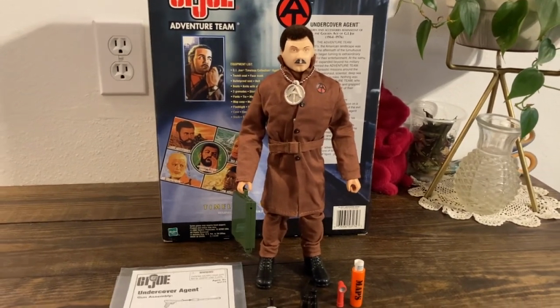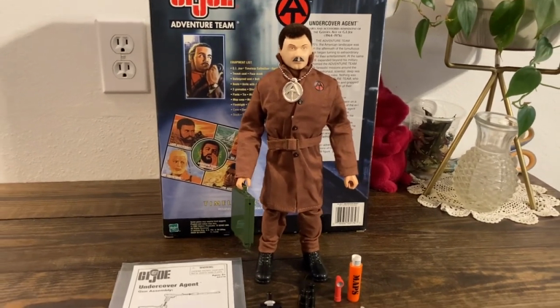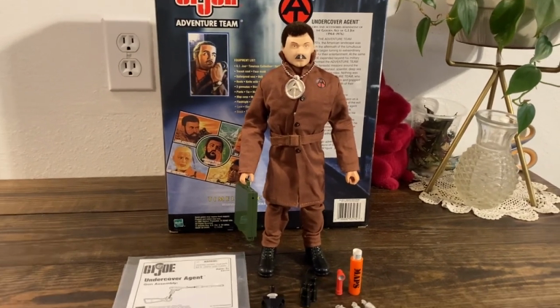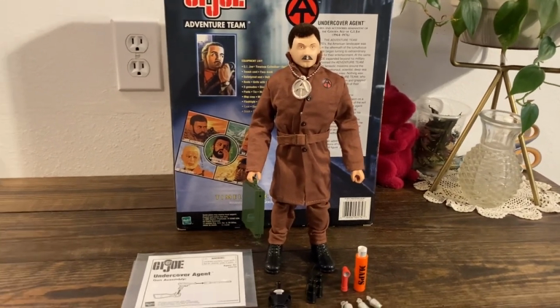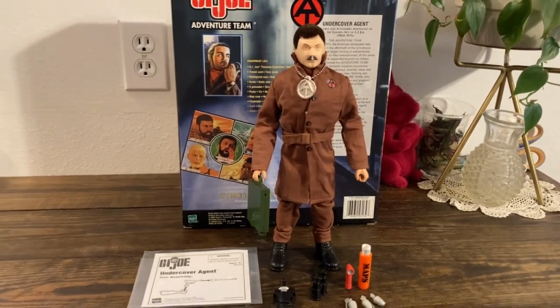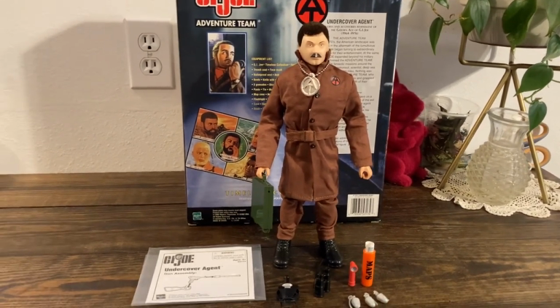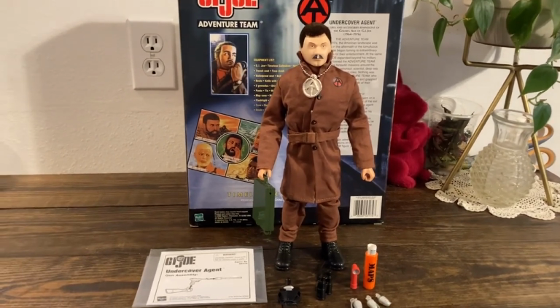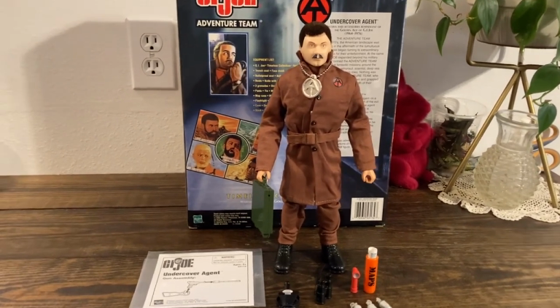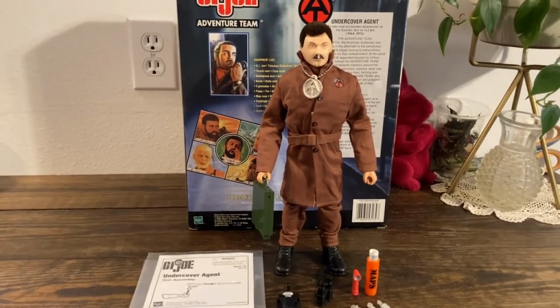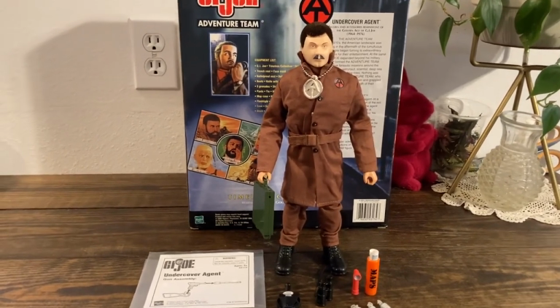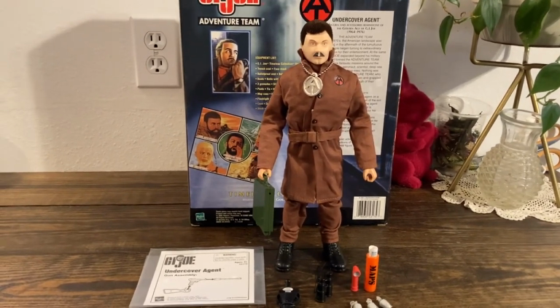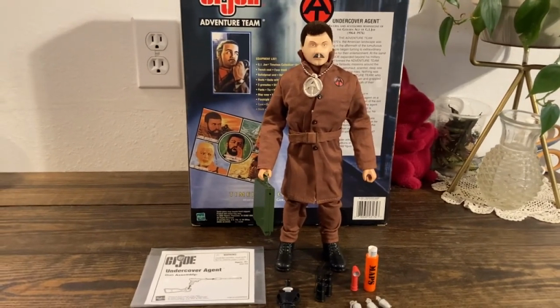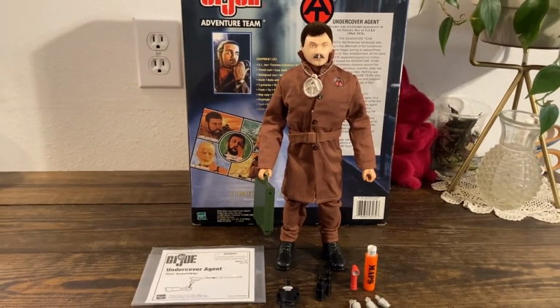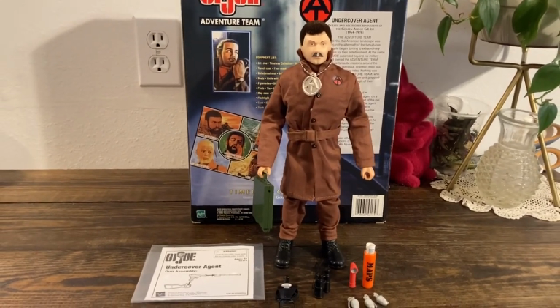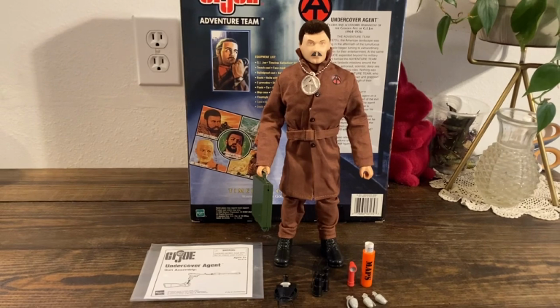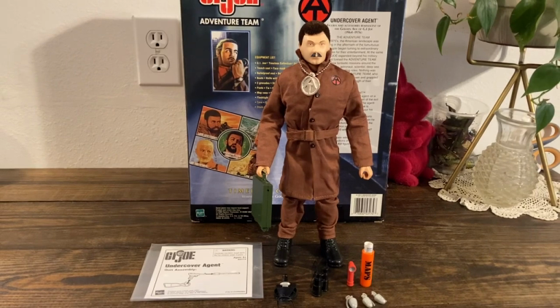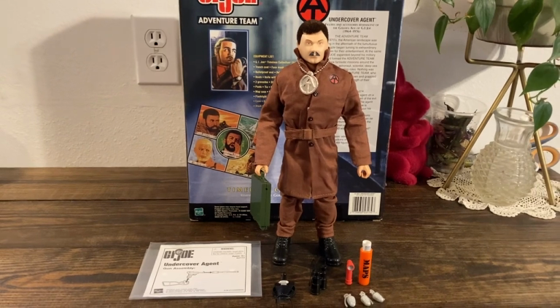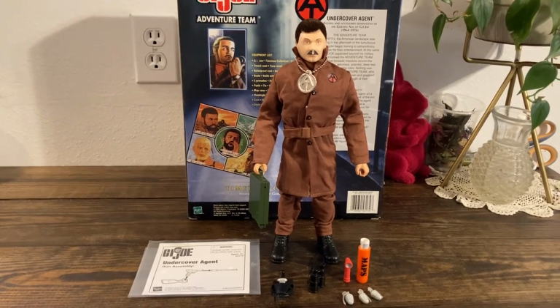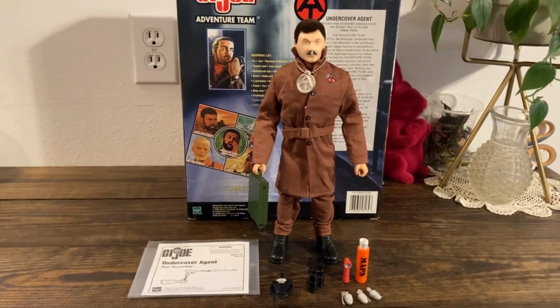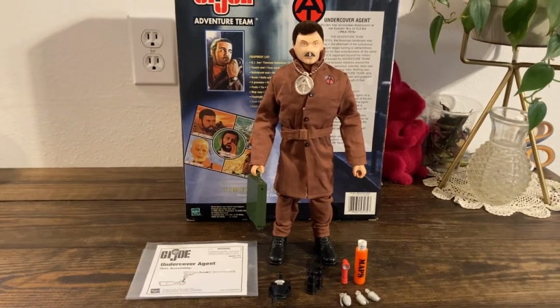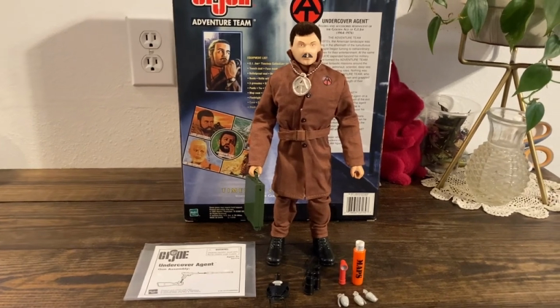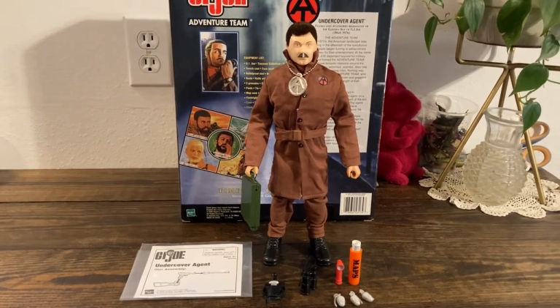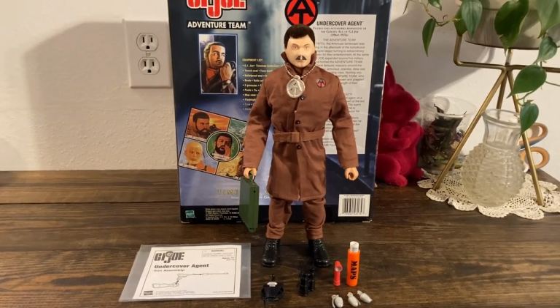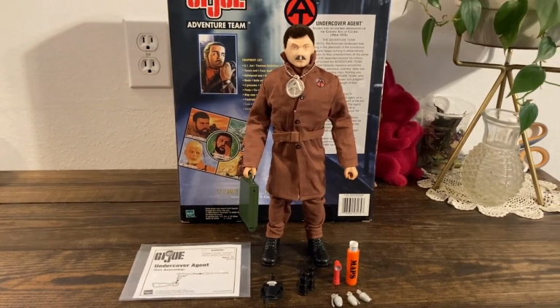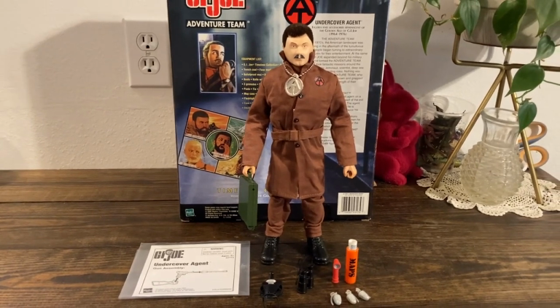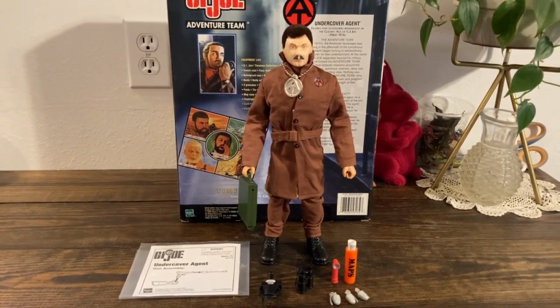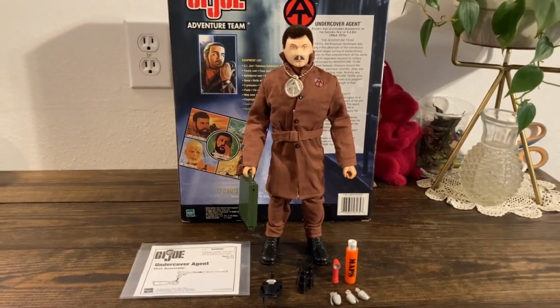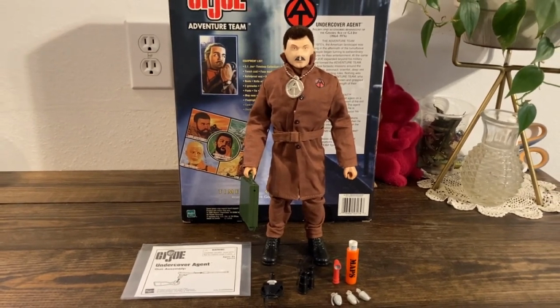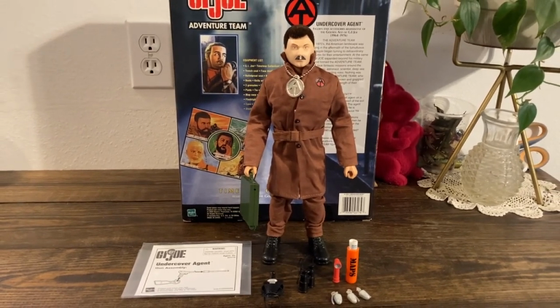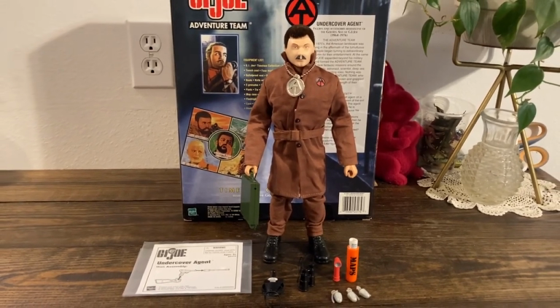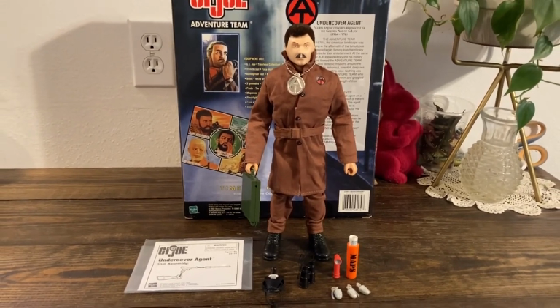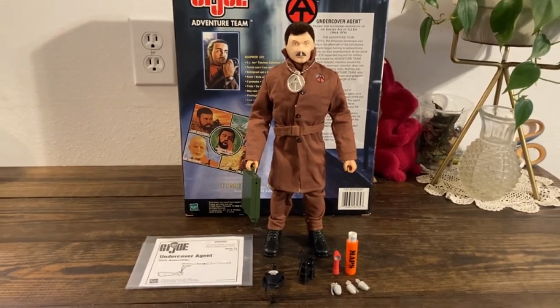This is the Timeless Collection Undercover Agent action figure set. If you have any questions, leave a comment below, and thanks for watching GI Dojo, guys. Have a good one.